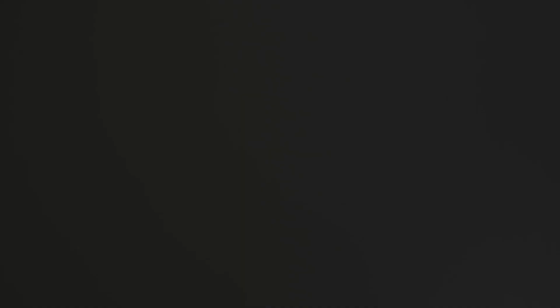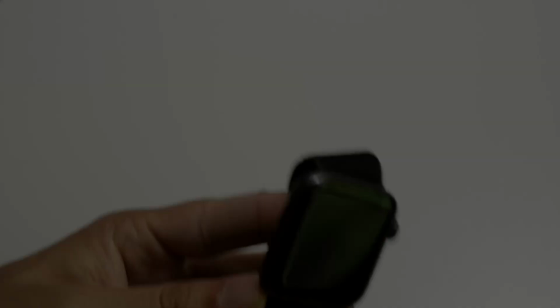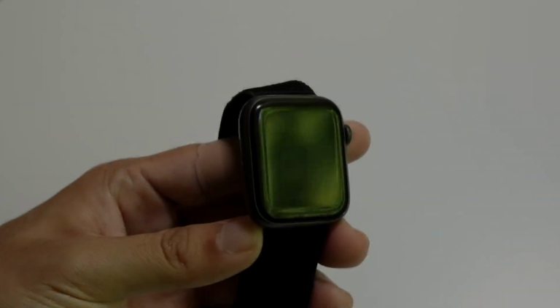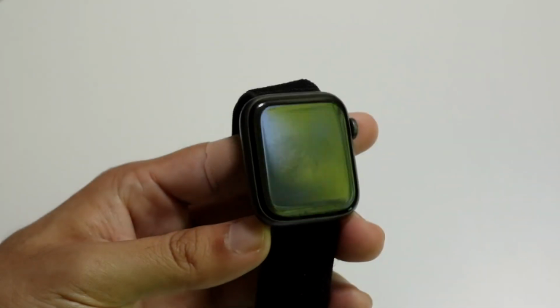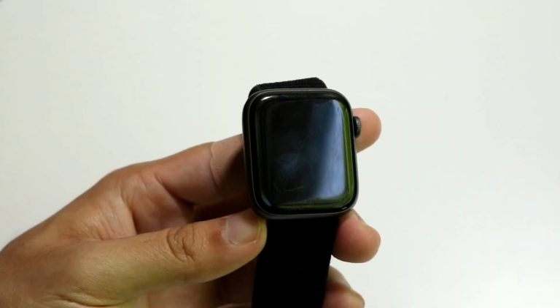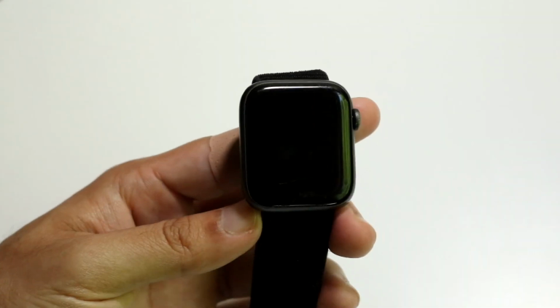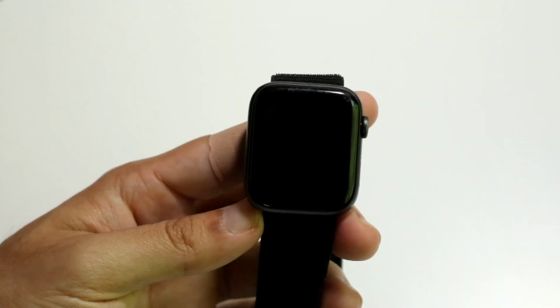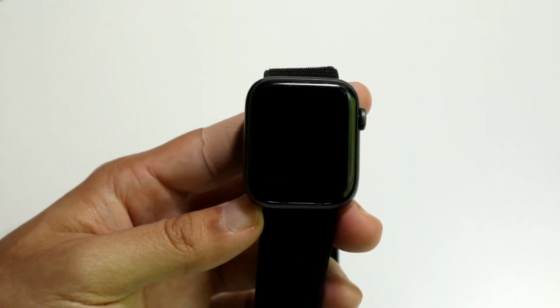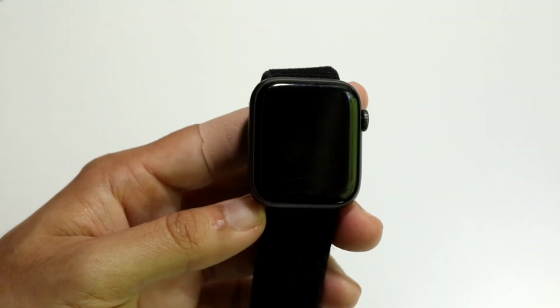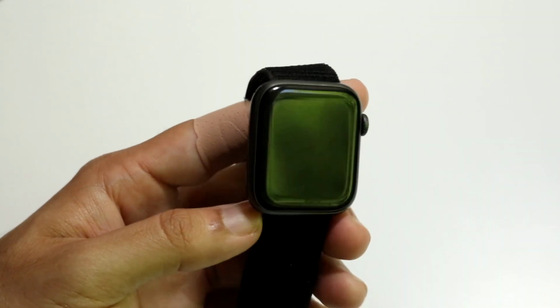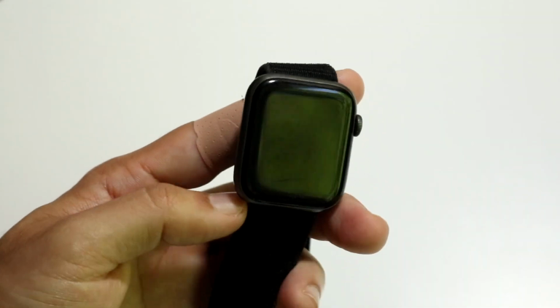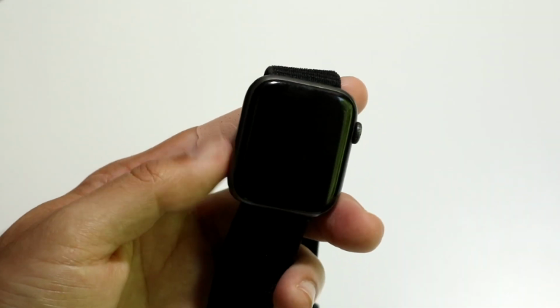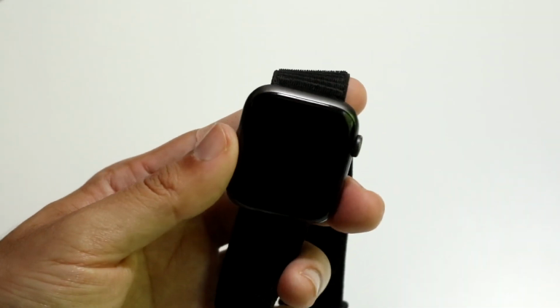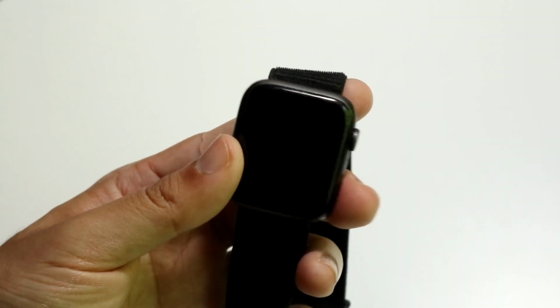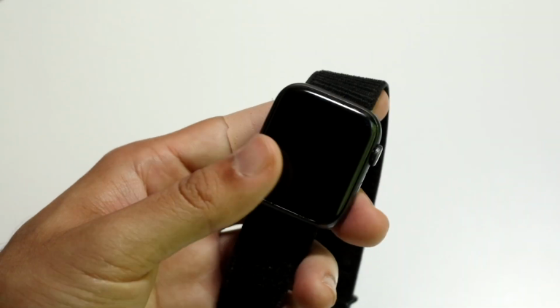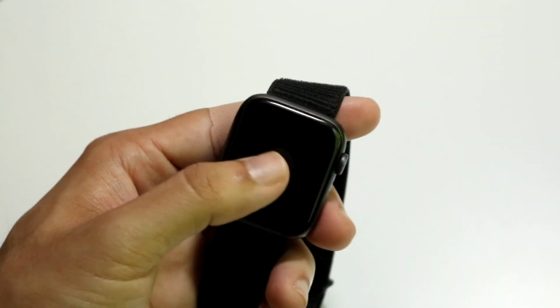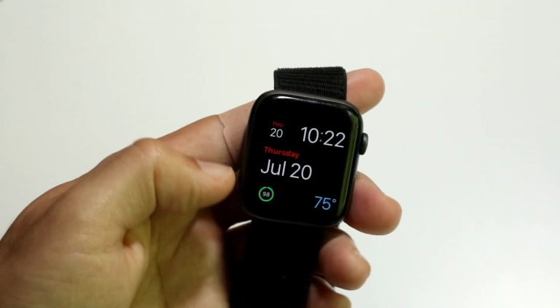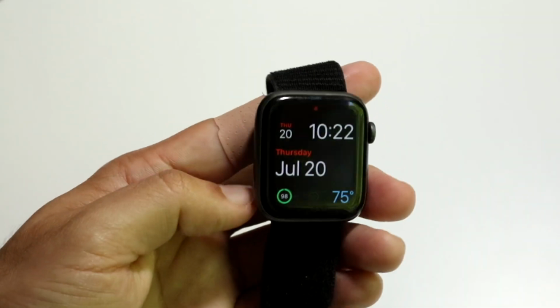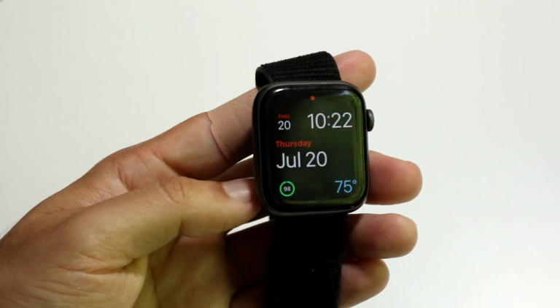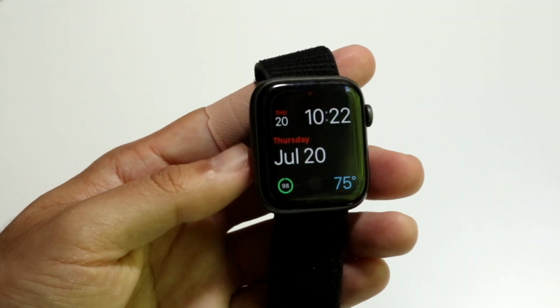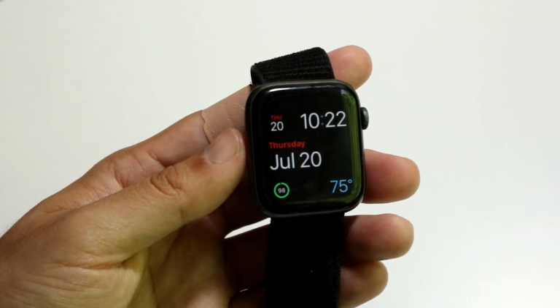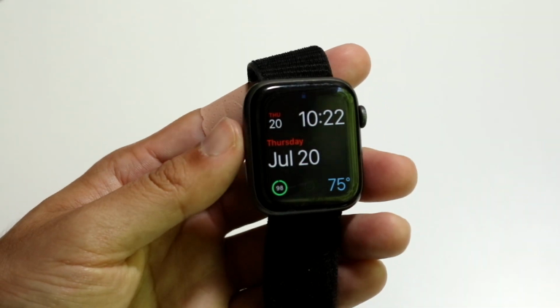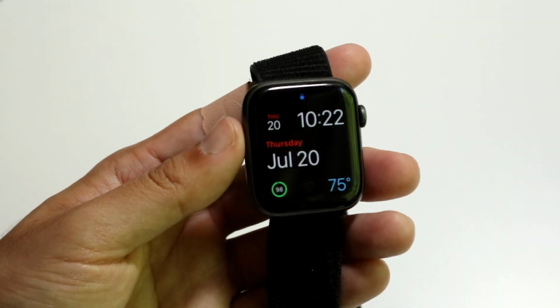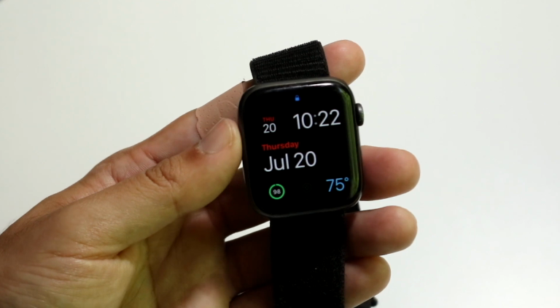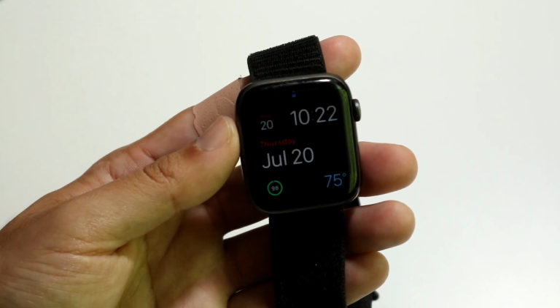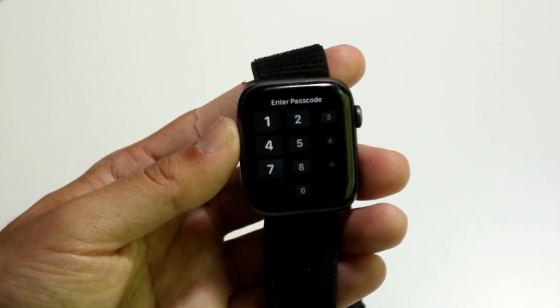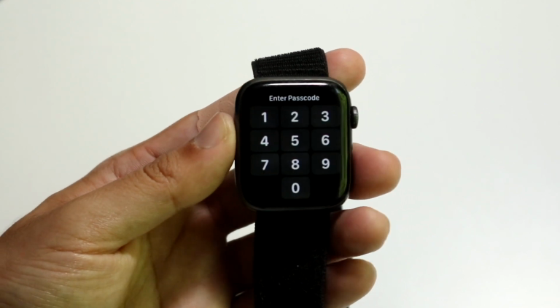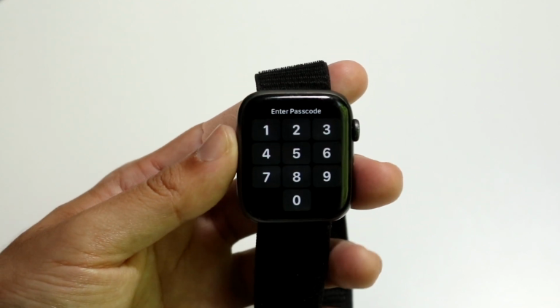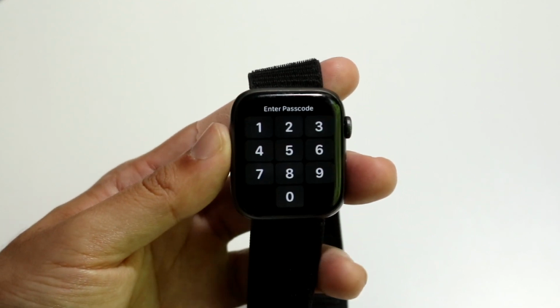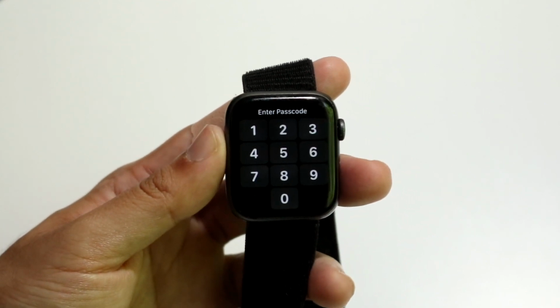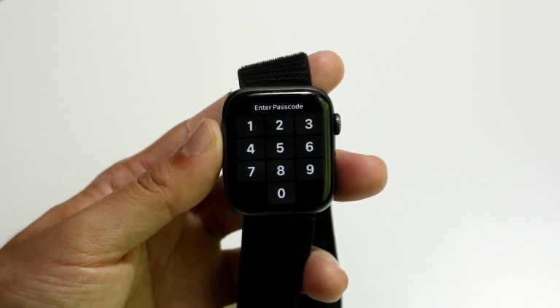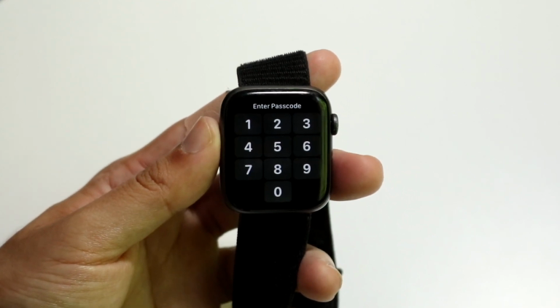So you might be trying to figure out how you can change your passcode on your Apple Watch. Doing this is actually very basic and it really doesn't take too much time.